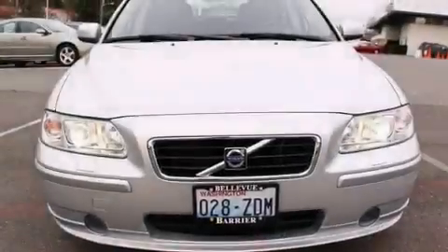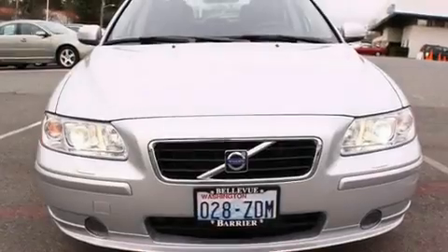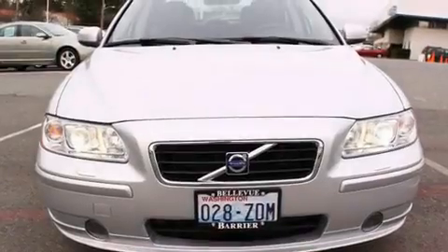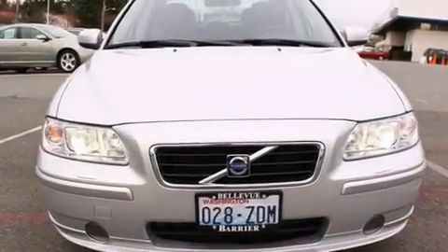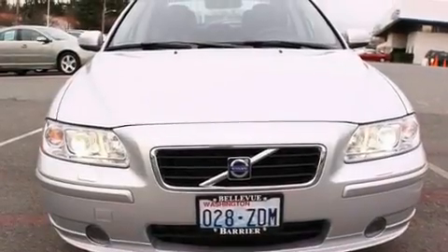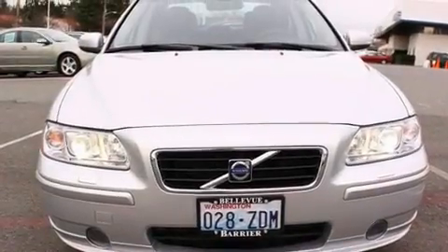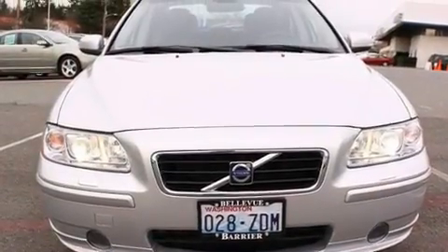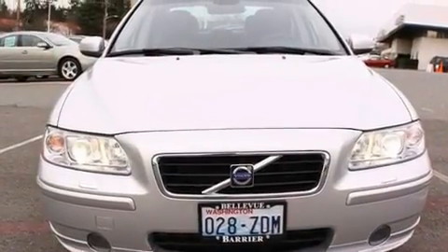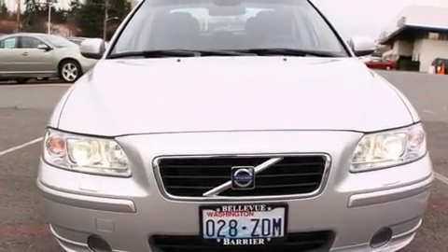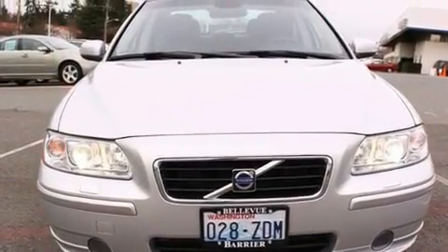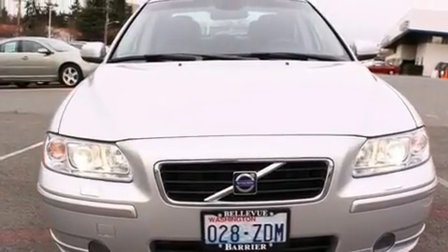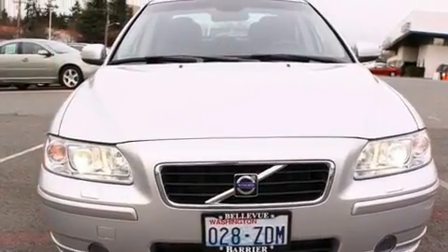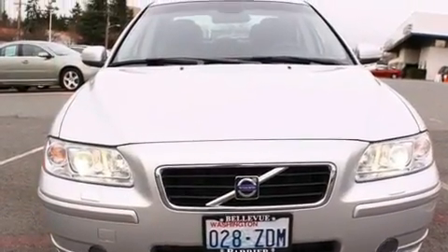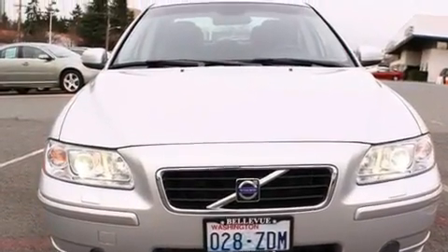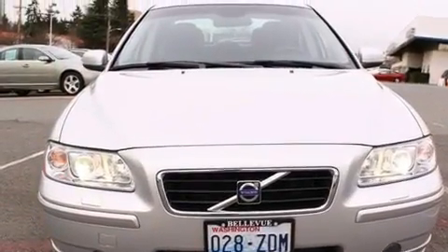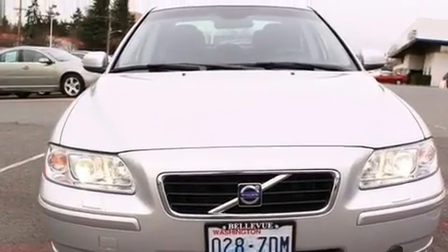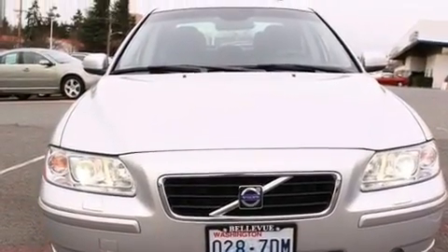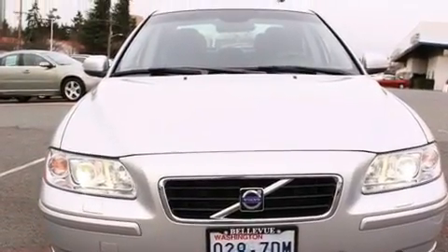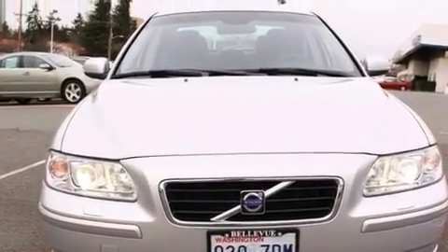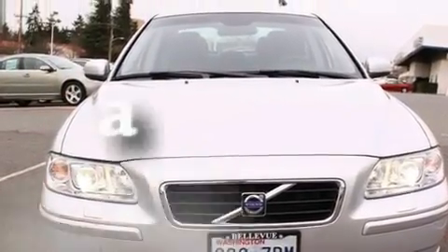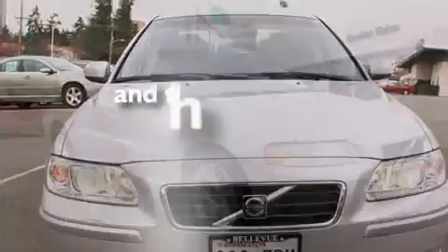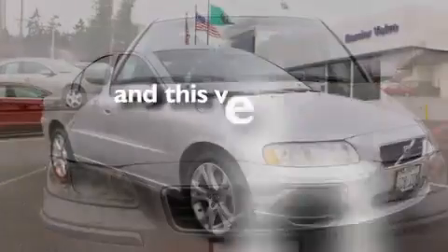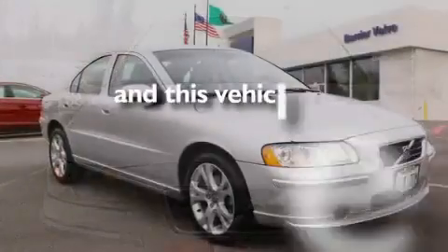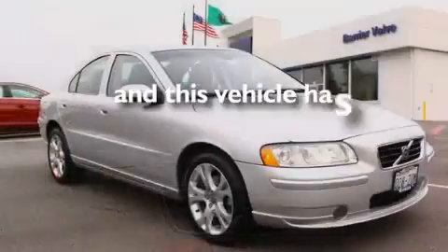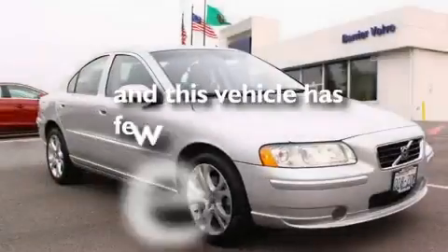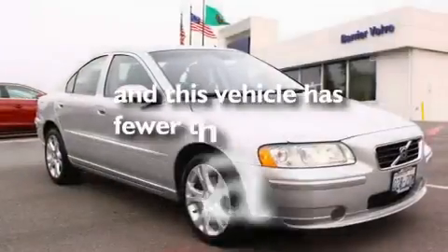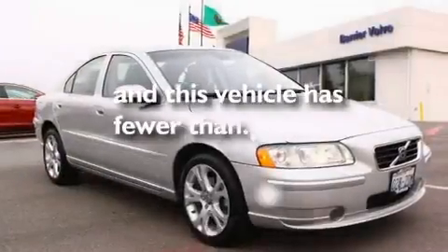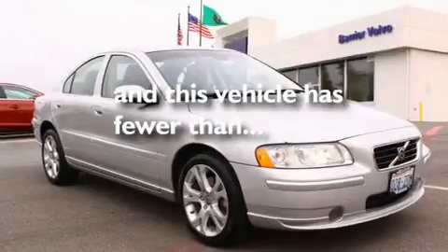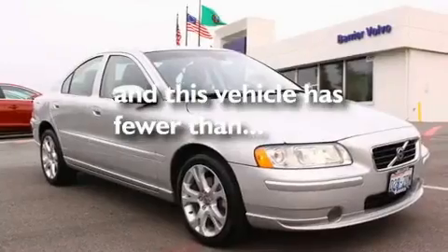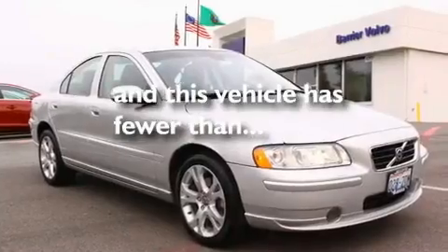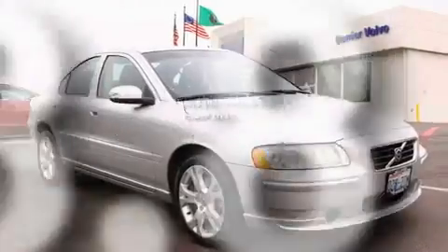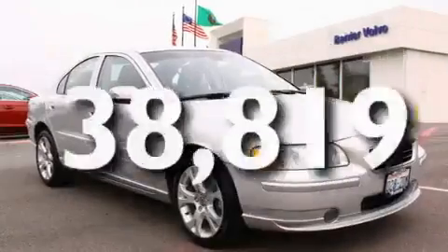Fog lamps, a traction control system, heated seats, and this vehicle has fewer than 39,000 miles on the odometer.